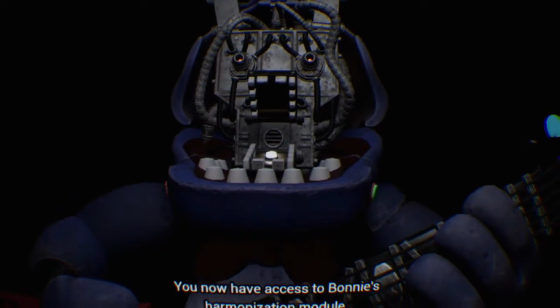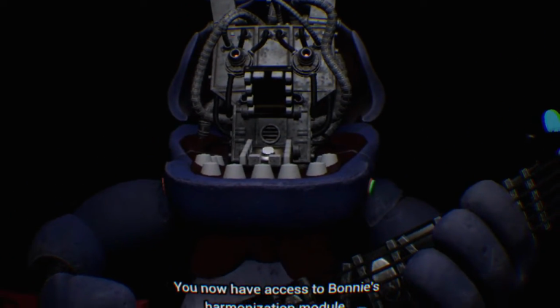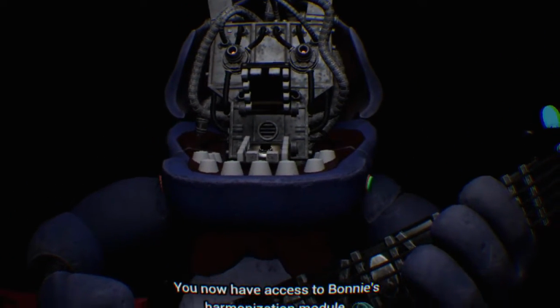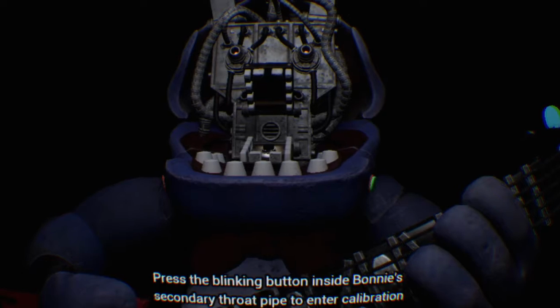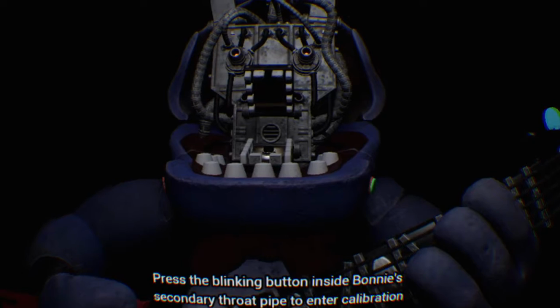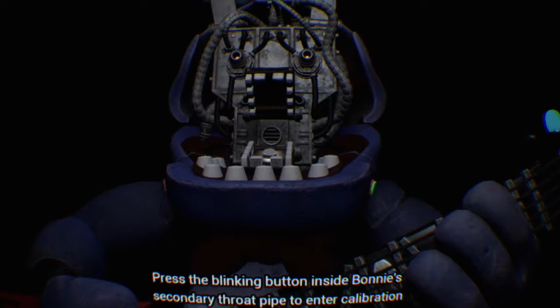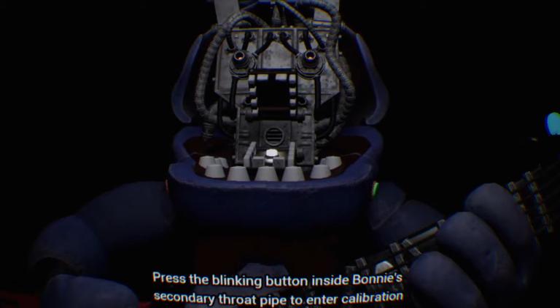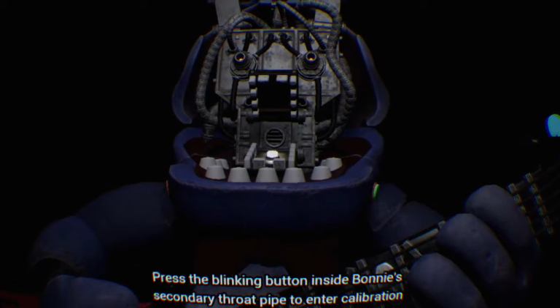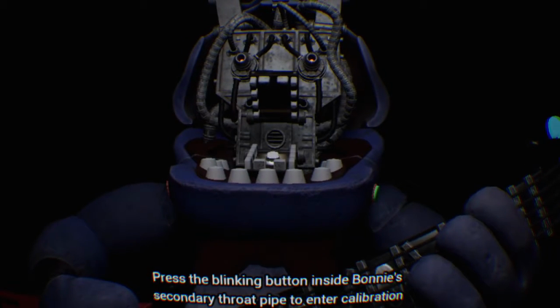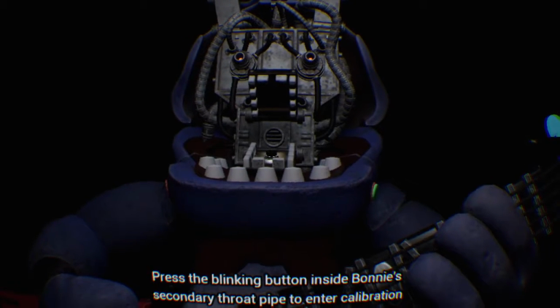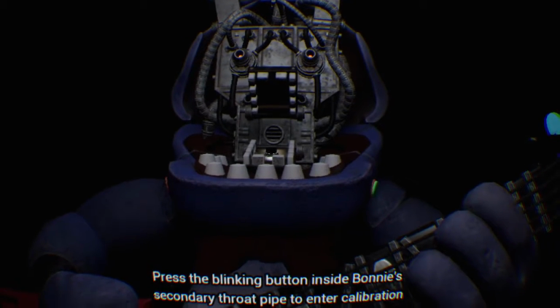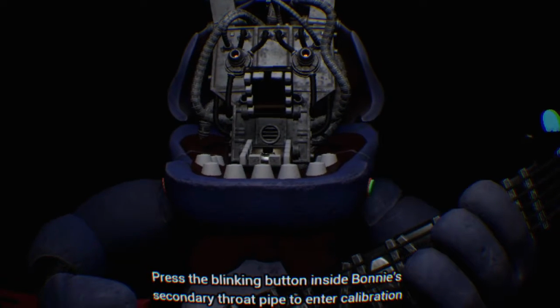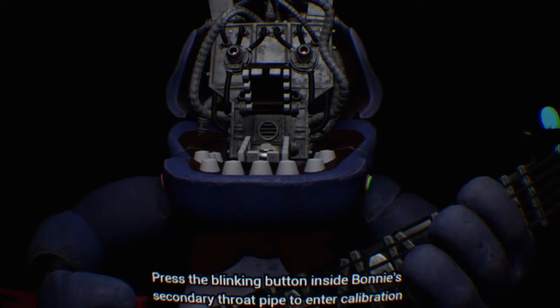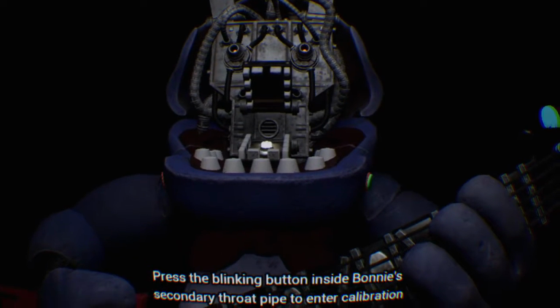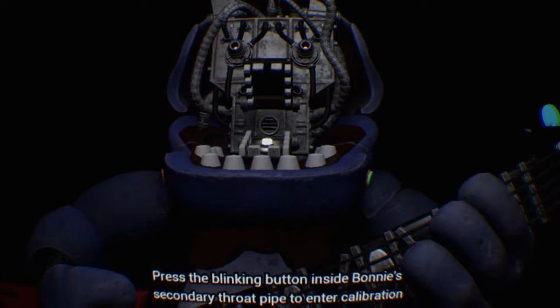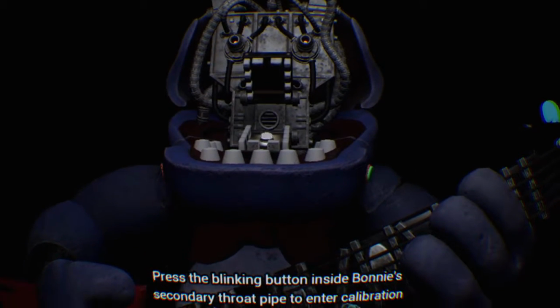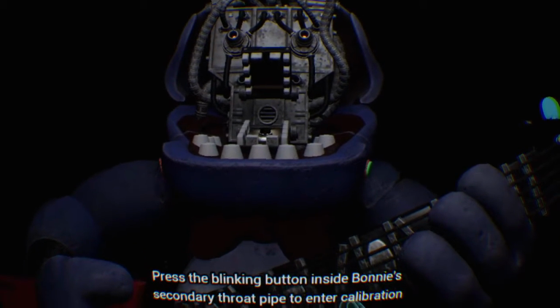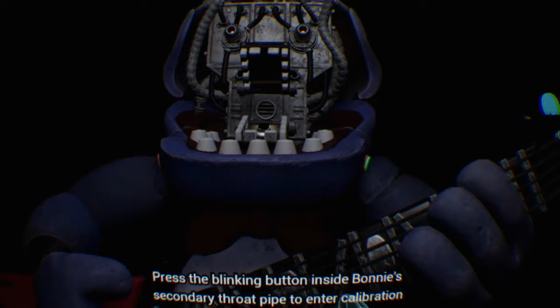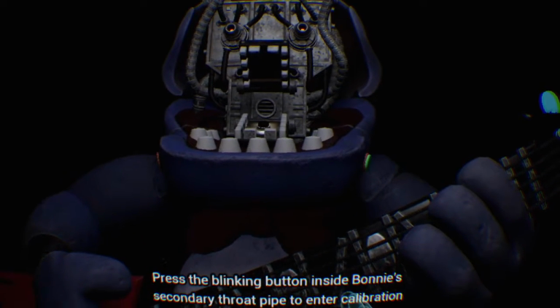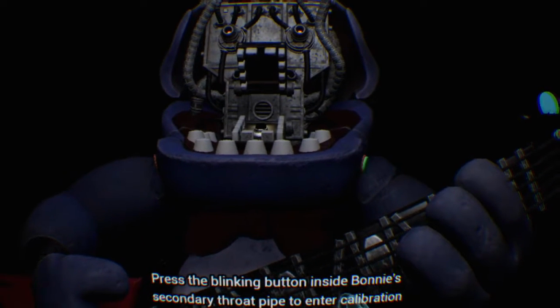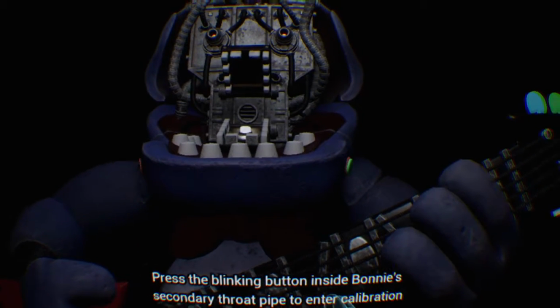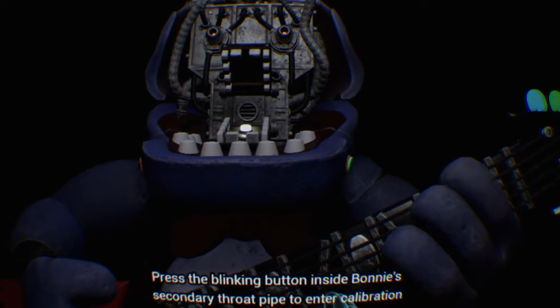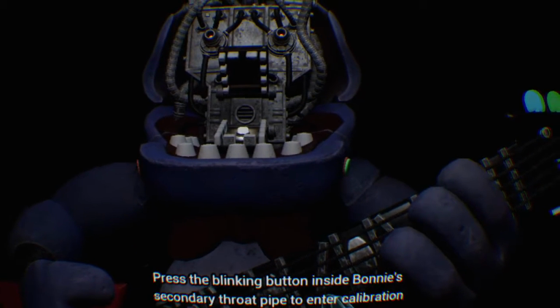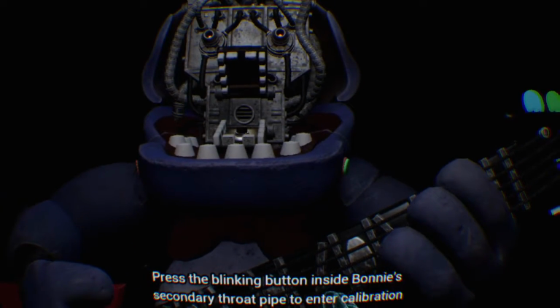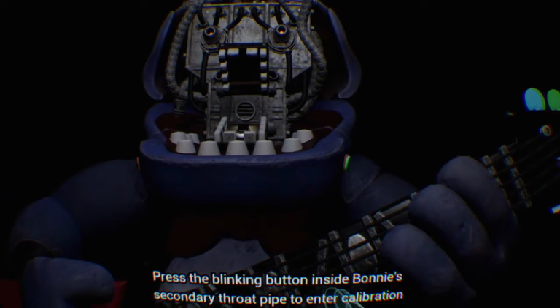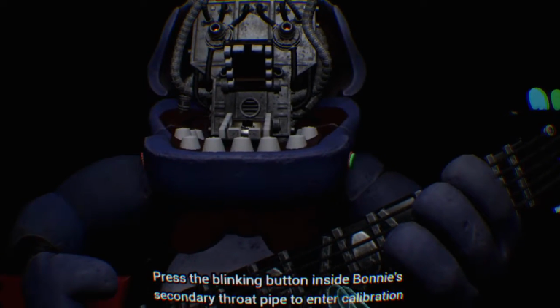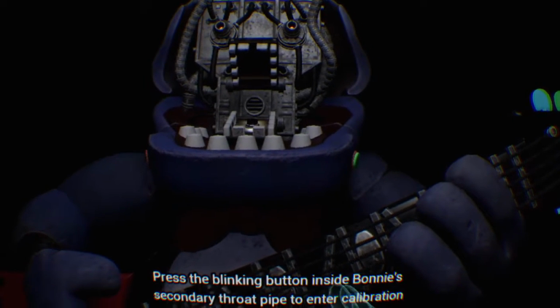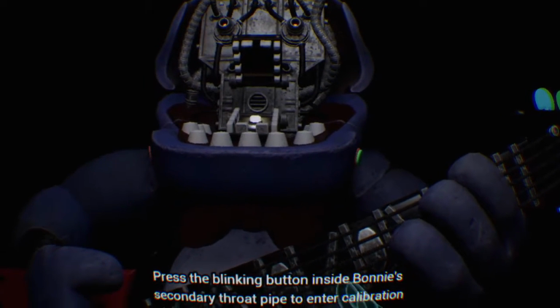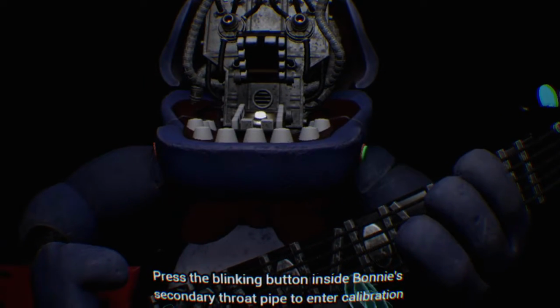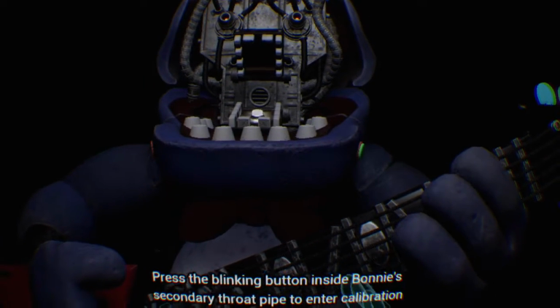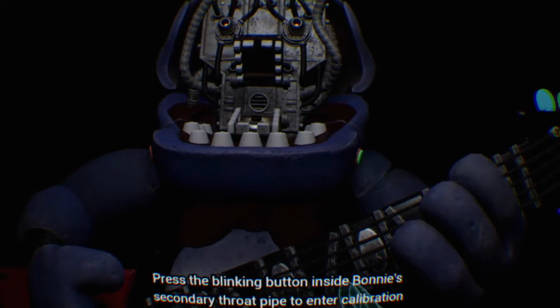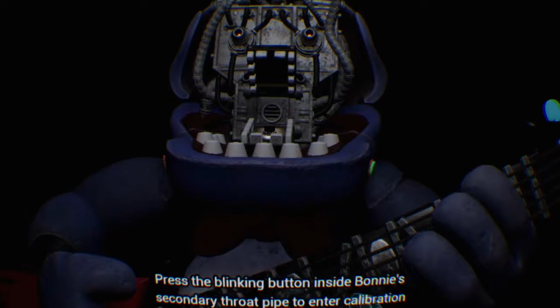Press the blinking button inside Bonnie's secondary throat pipe to enter calibration mode.